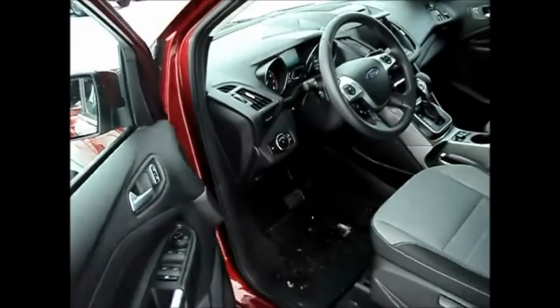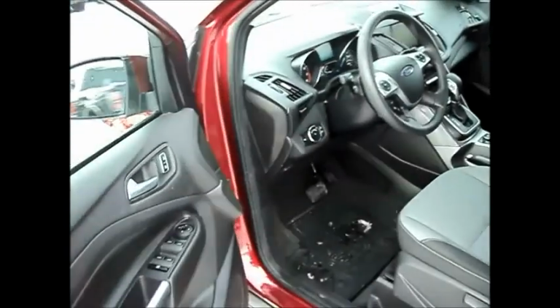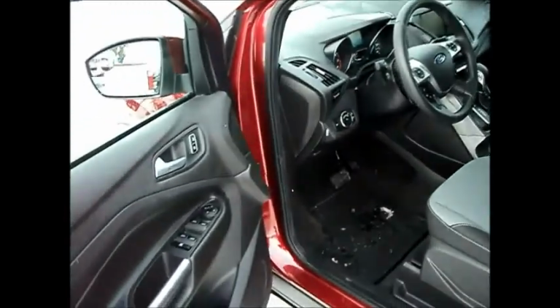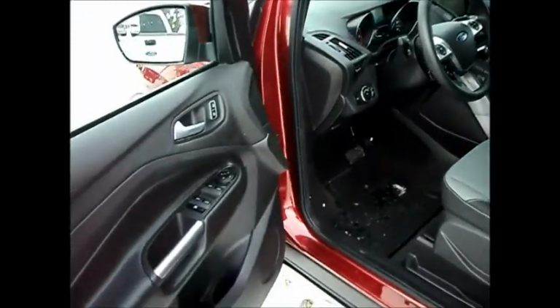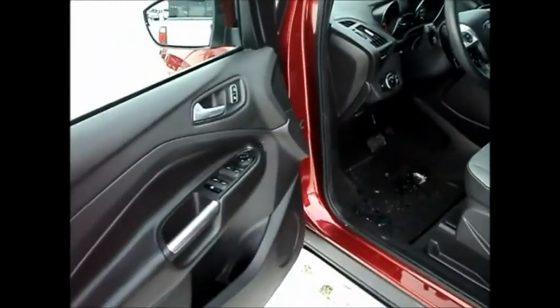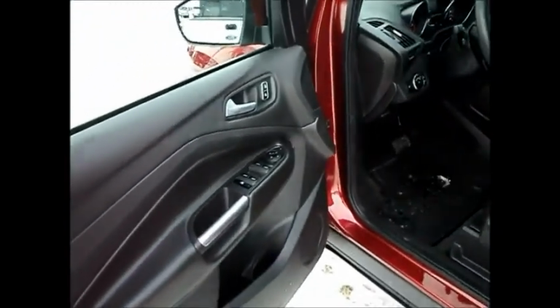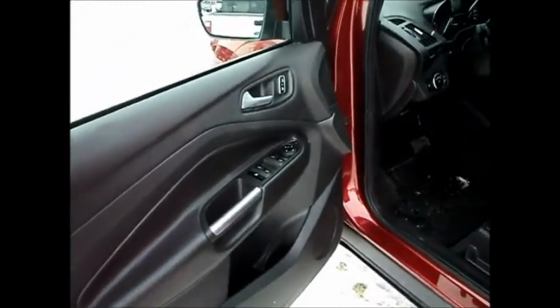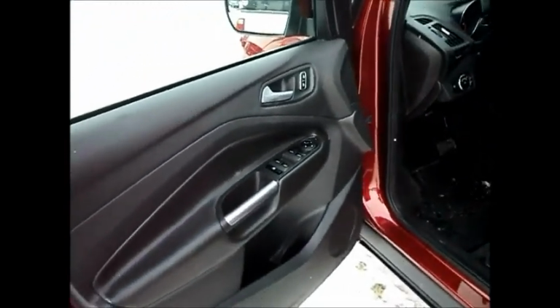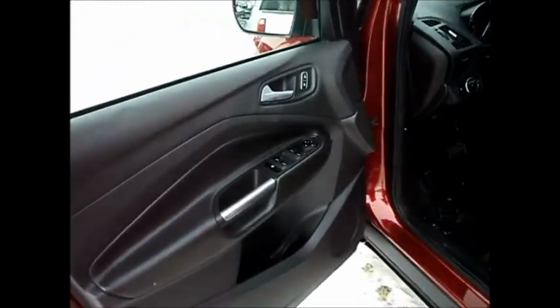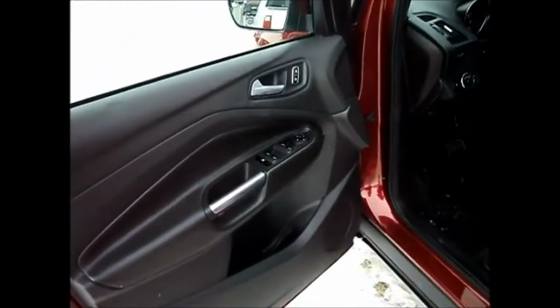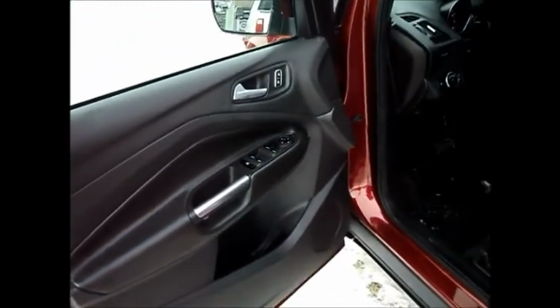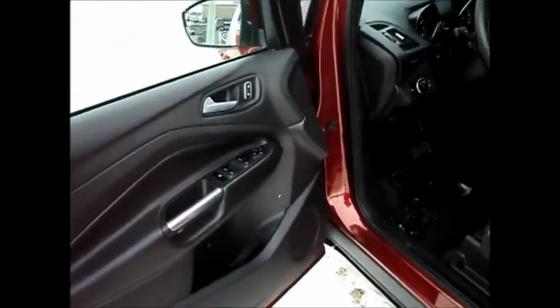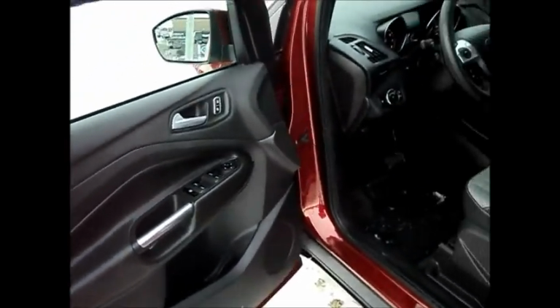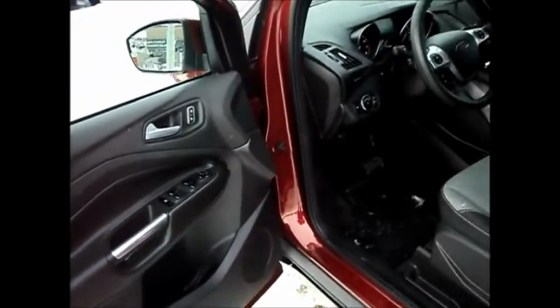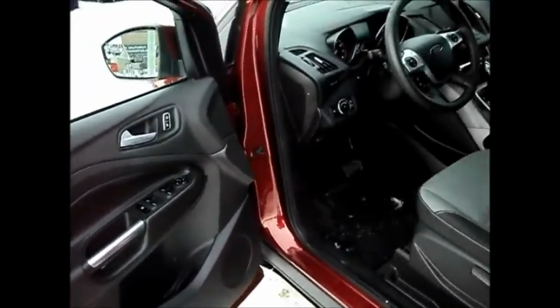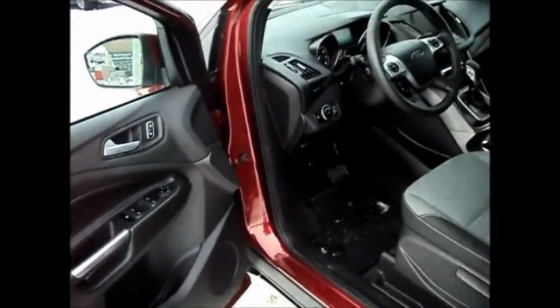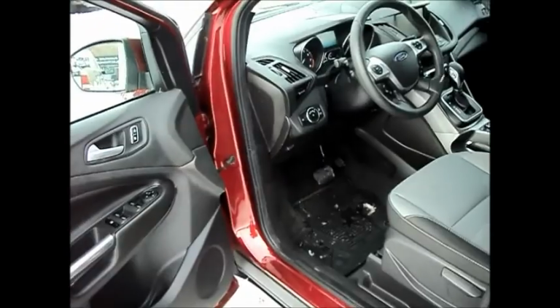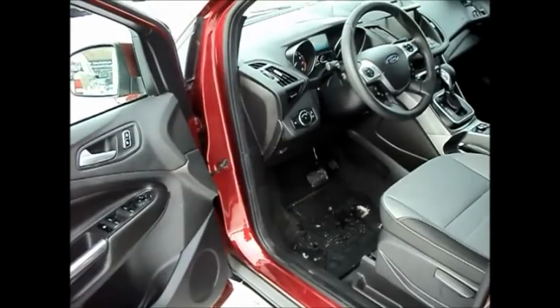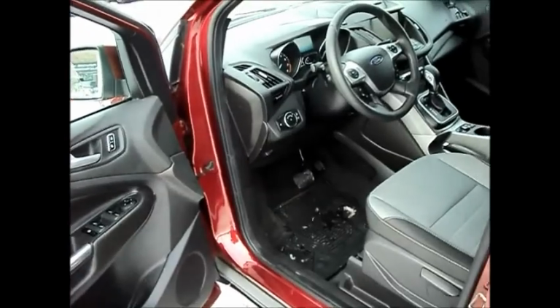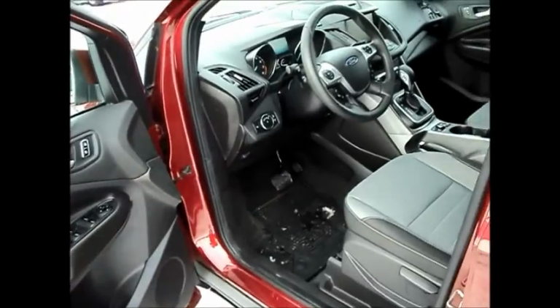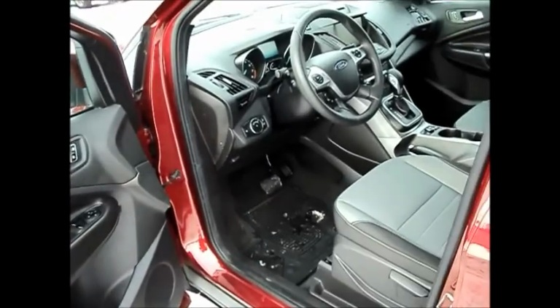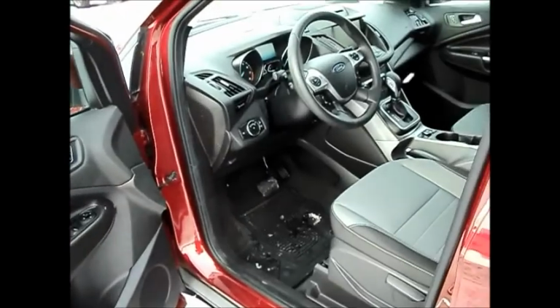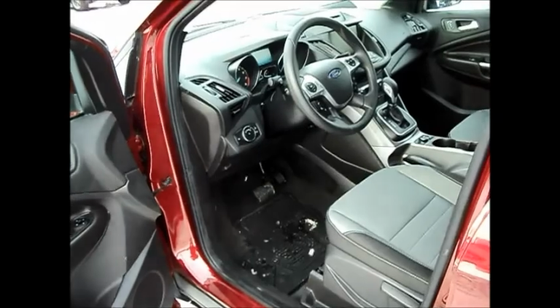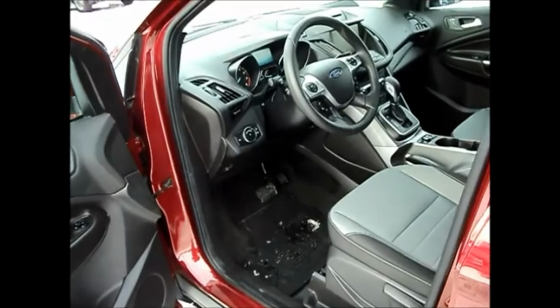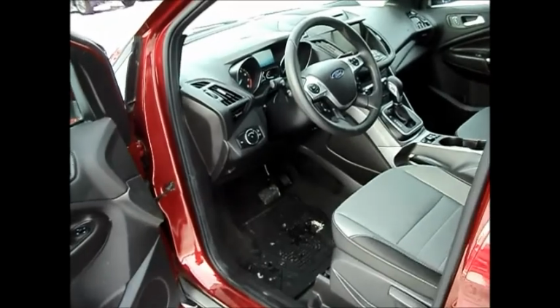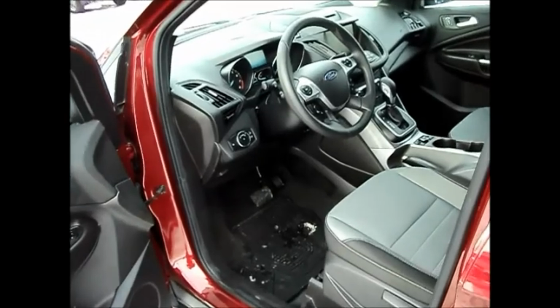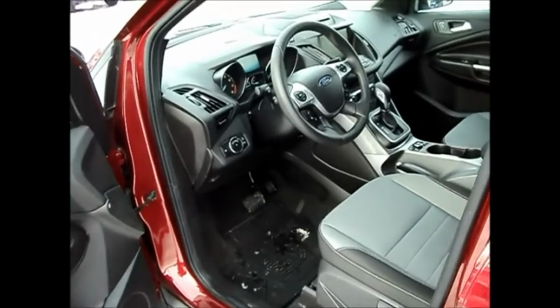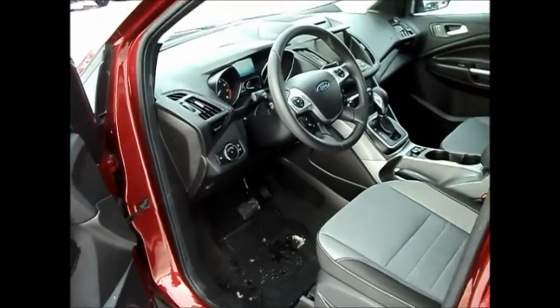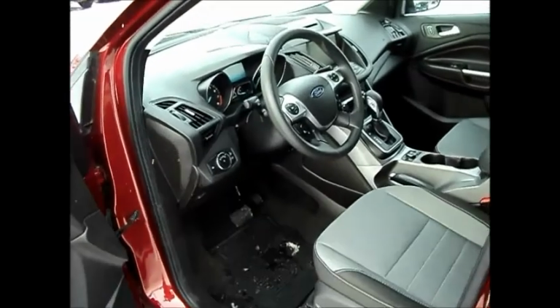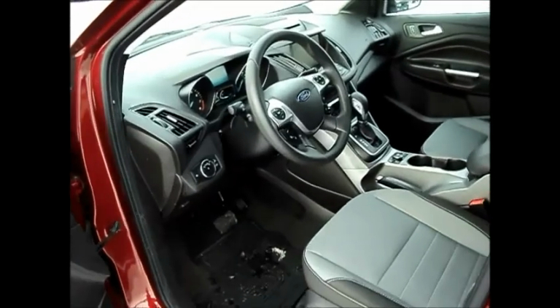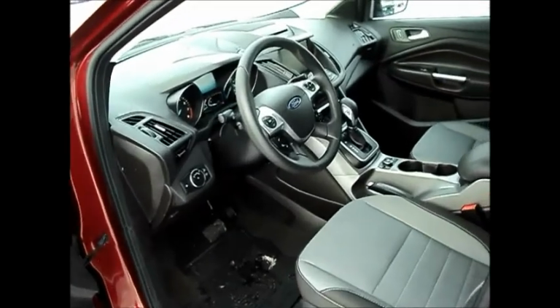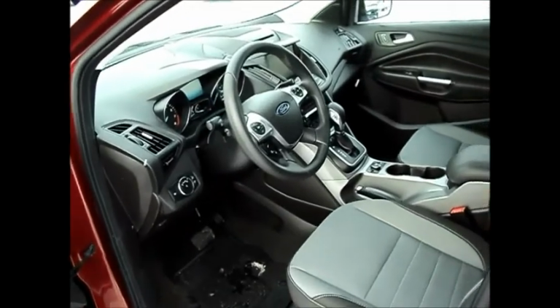It's got power windows, power door locks, cruise control, air conditioning, CD player, and auto headlamps.